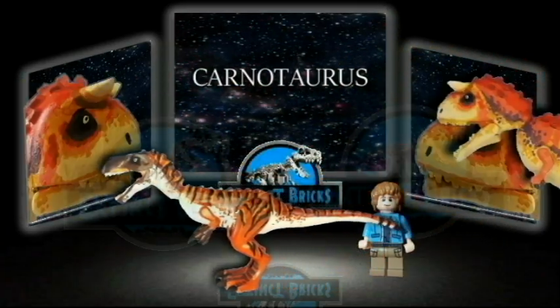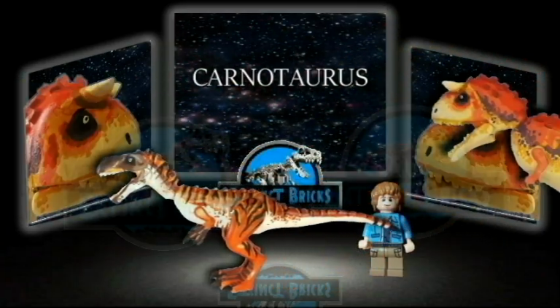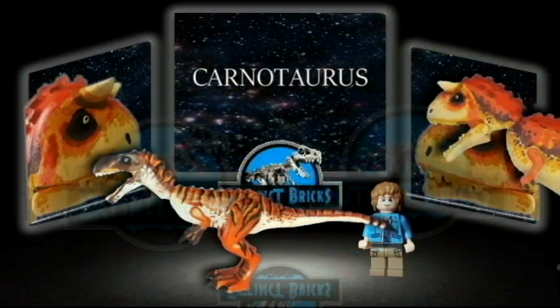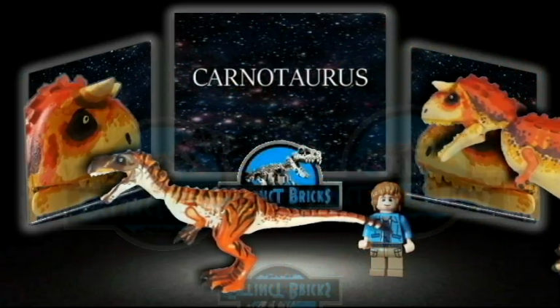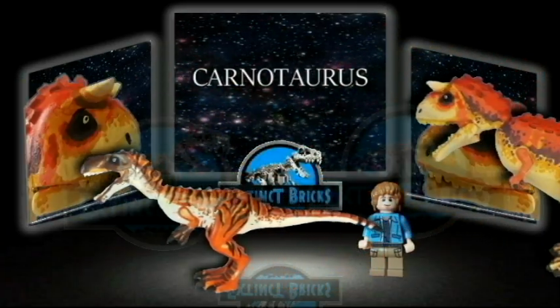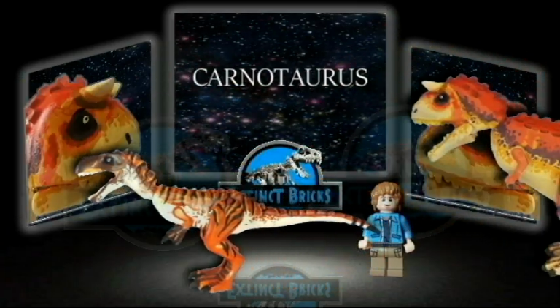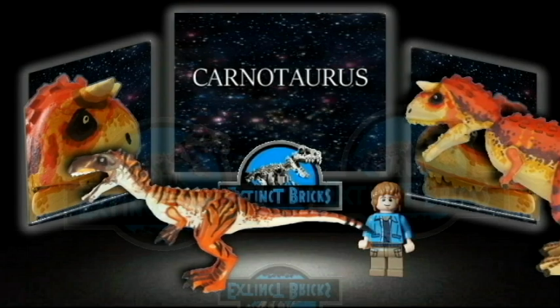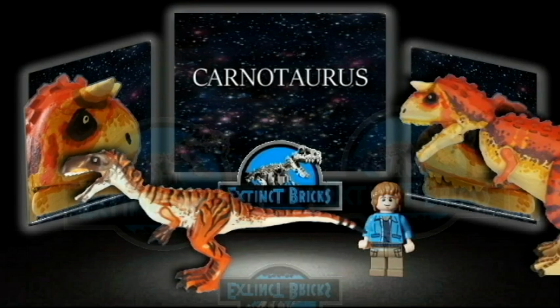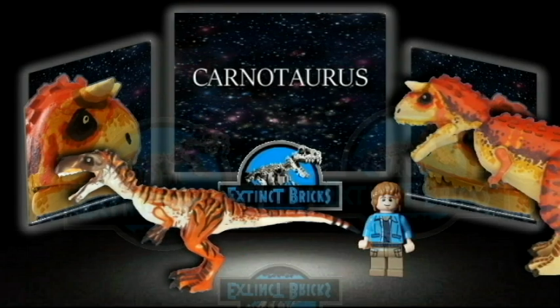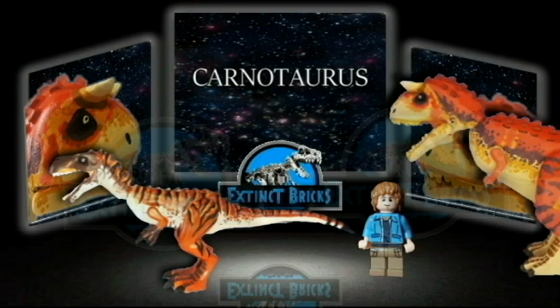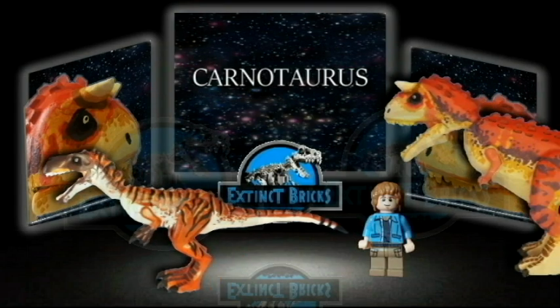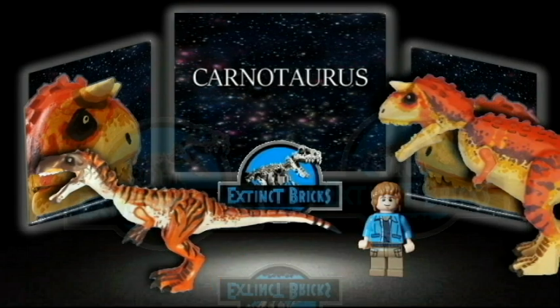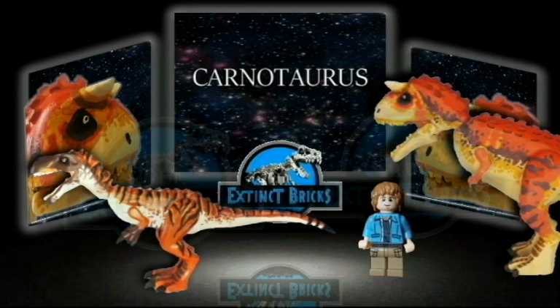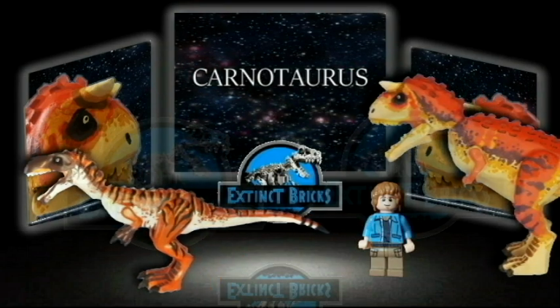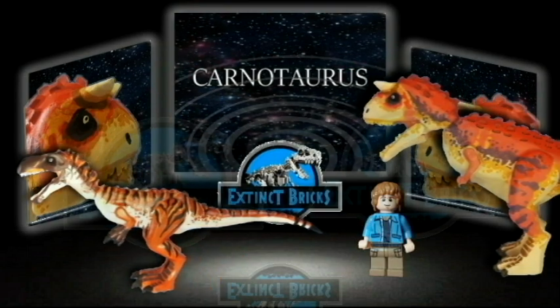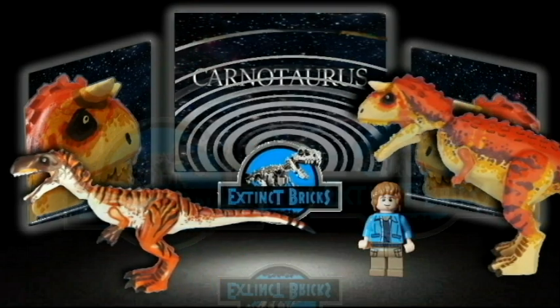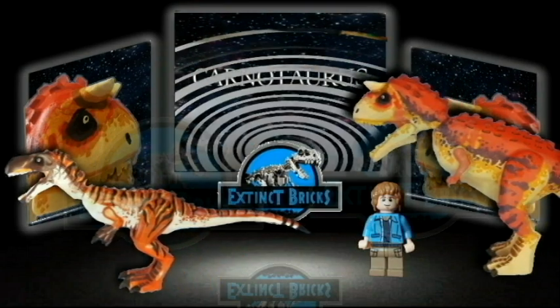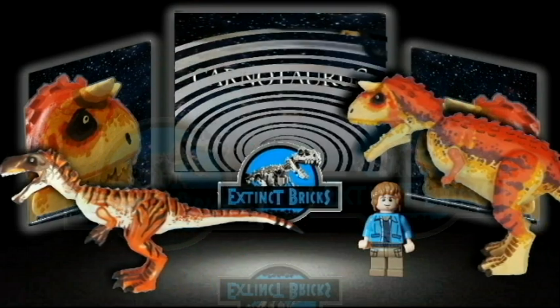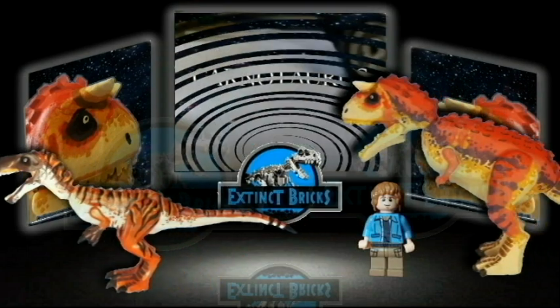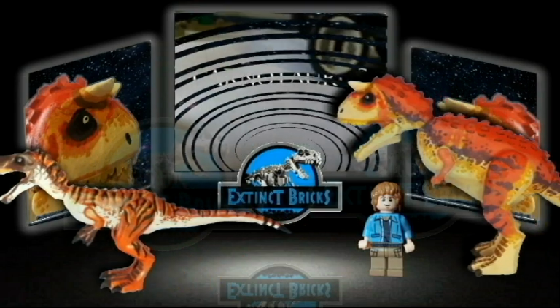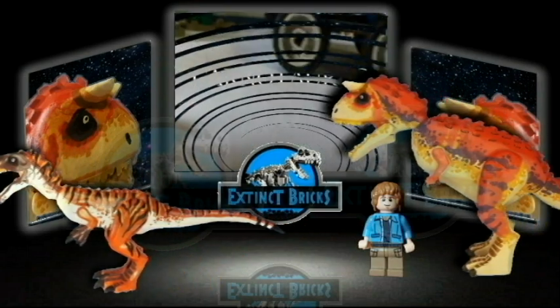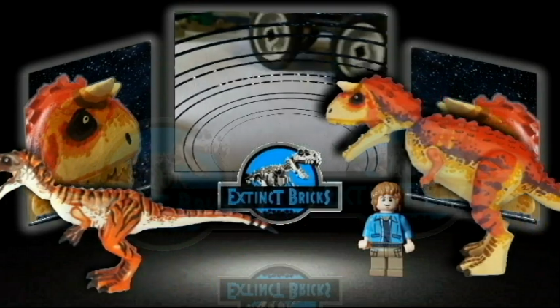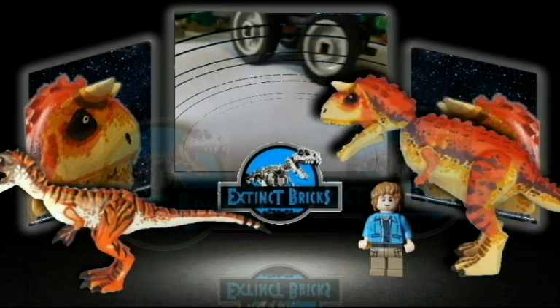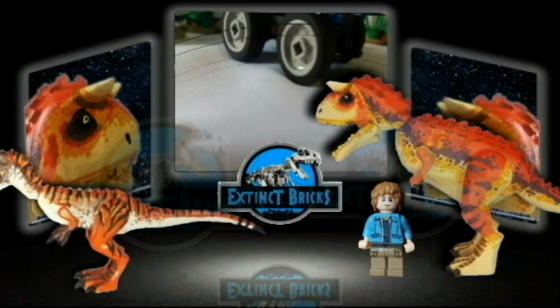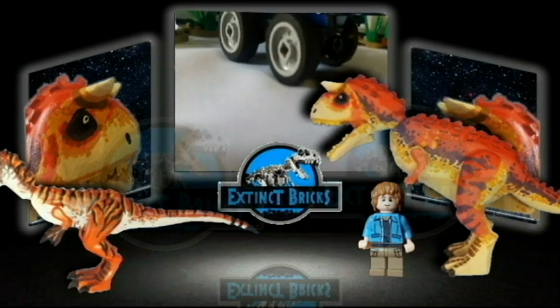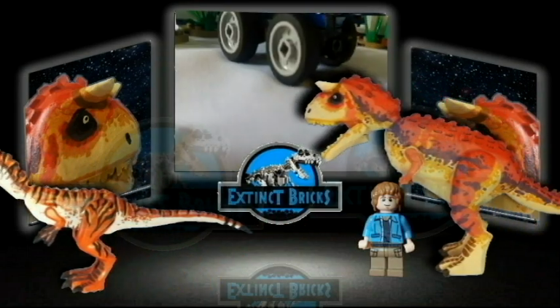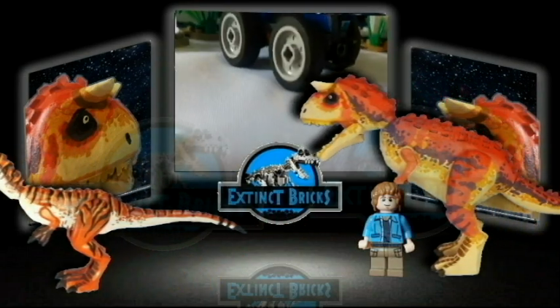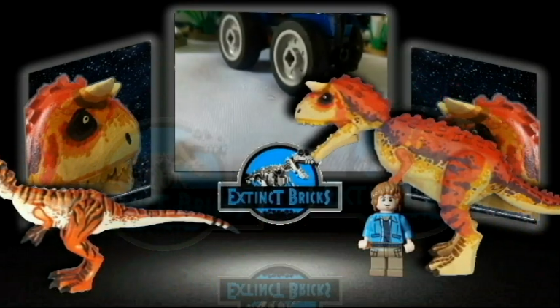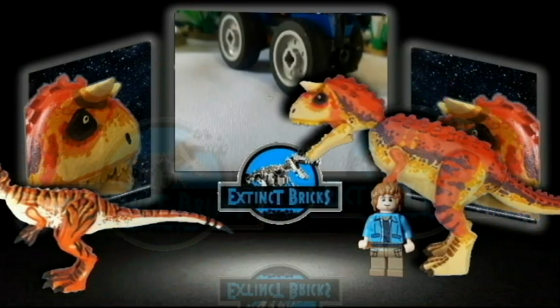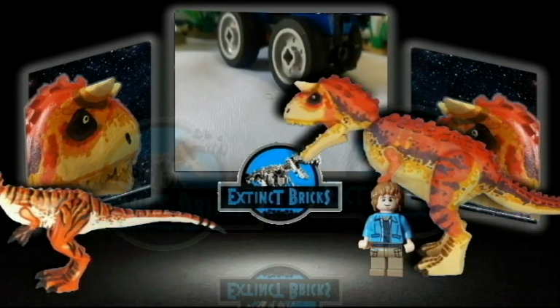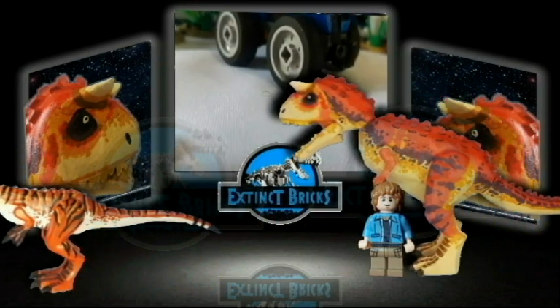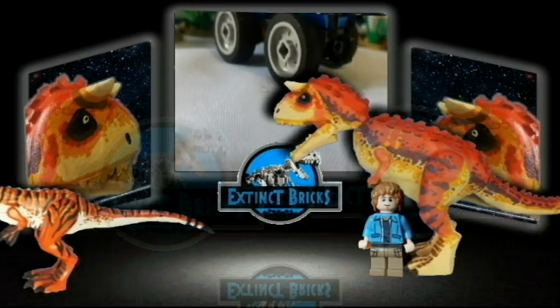Up next, our flesh-eating wolf from the movie Dinosaur from Disney, Carnotaurus.